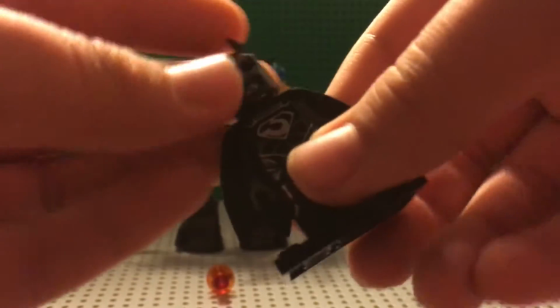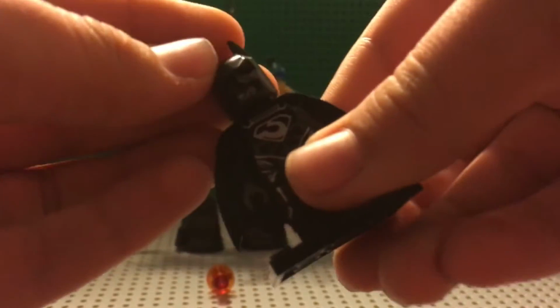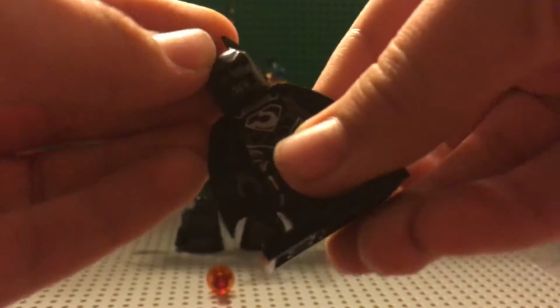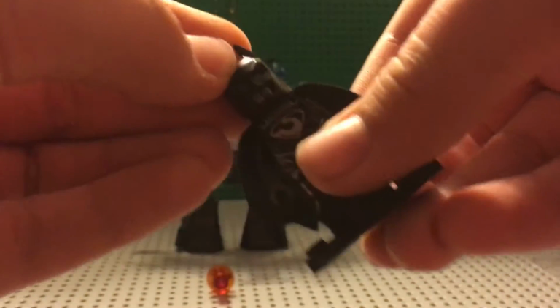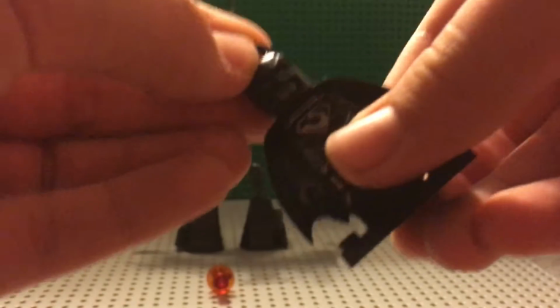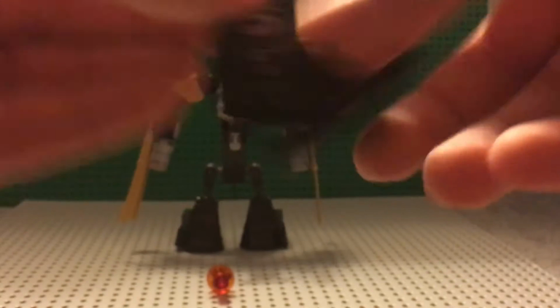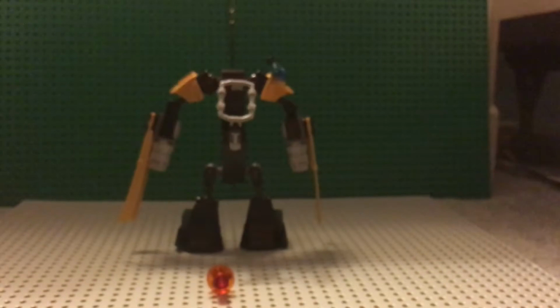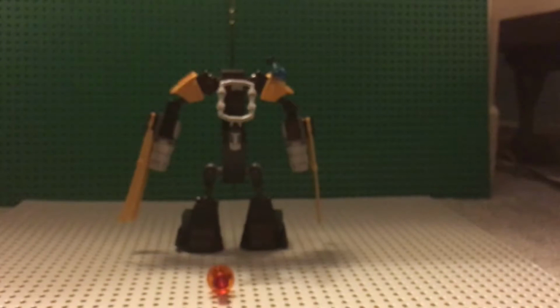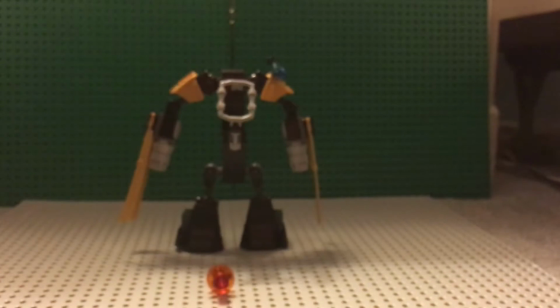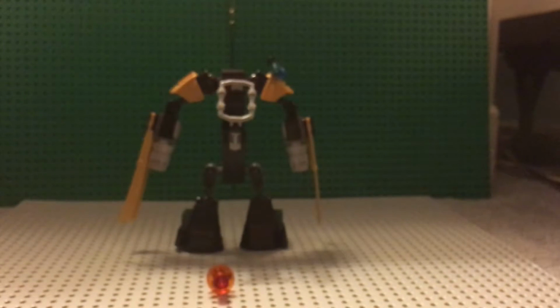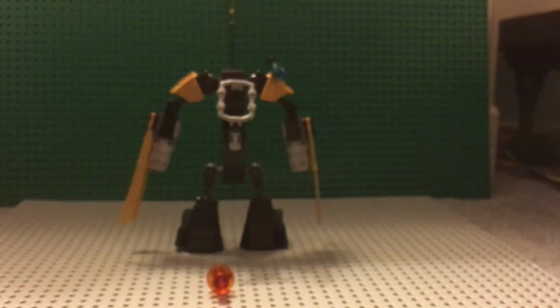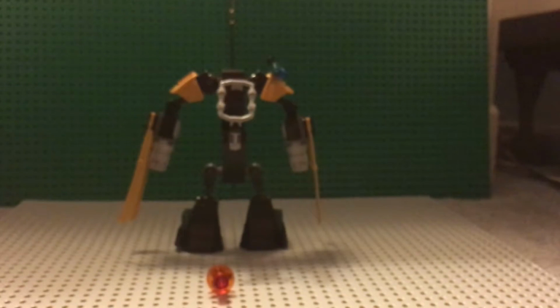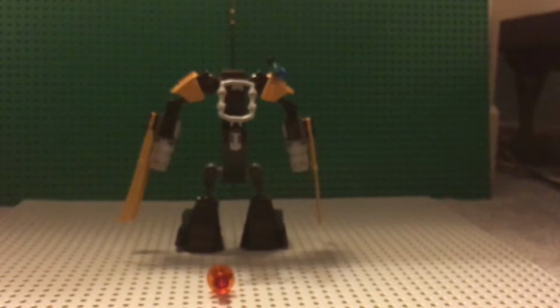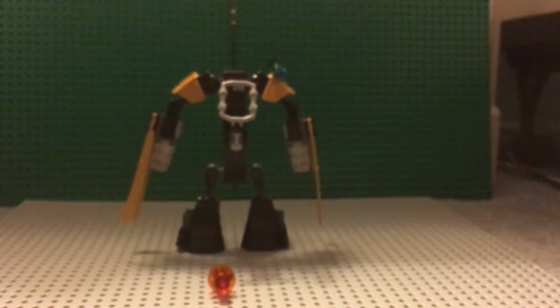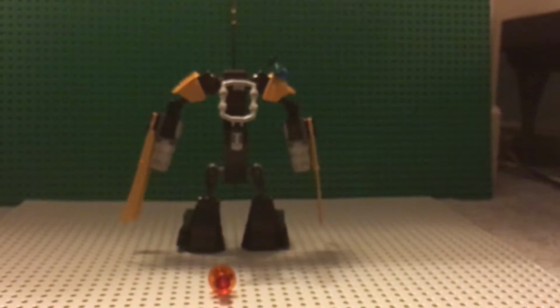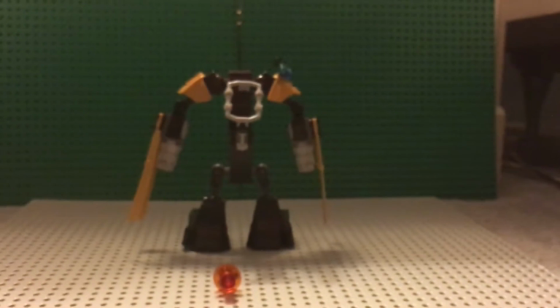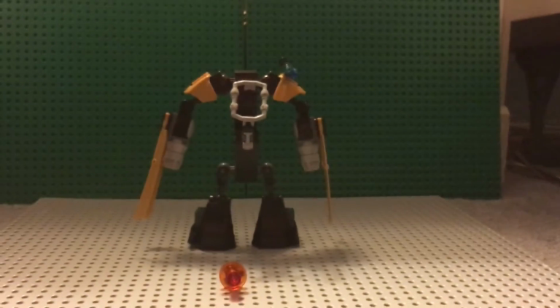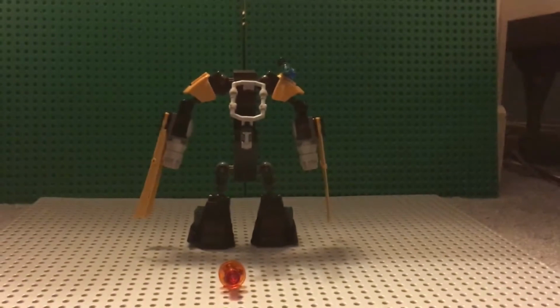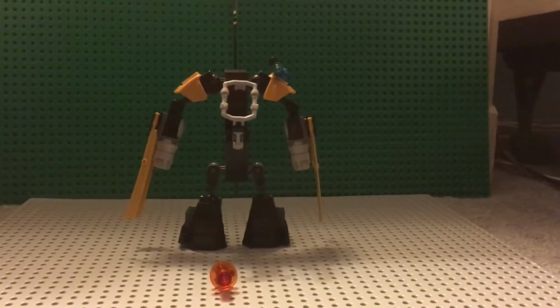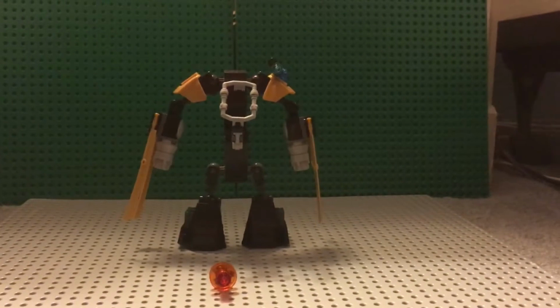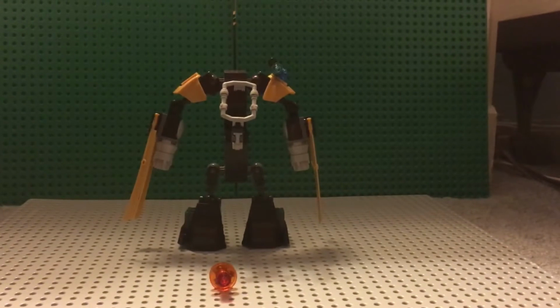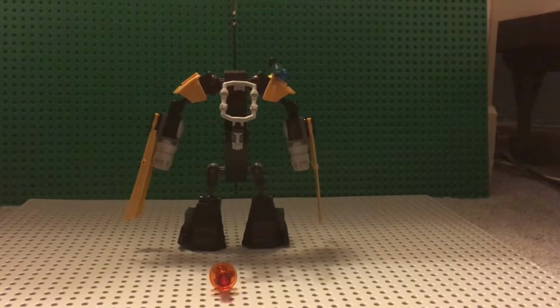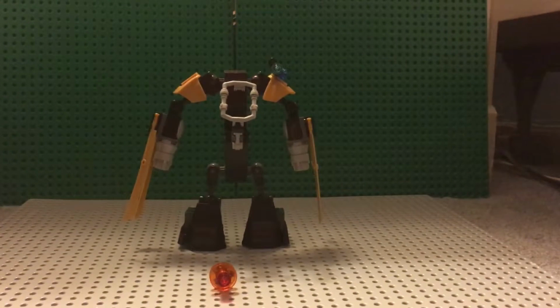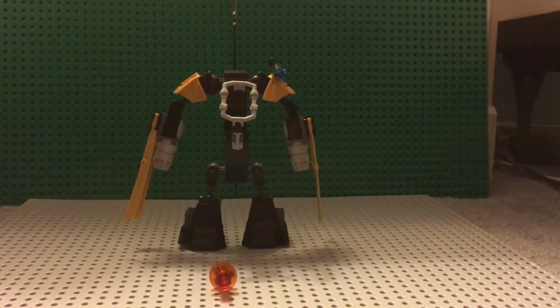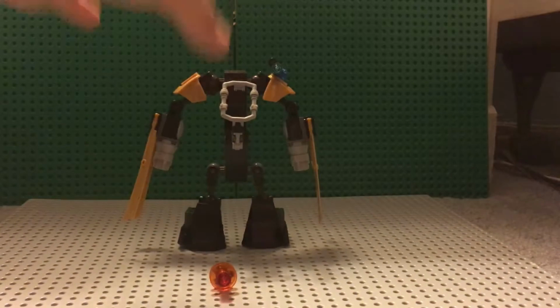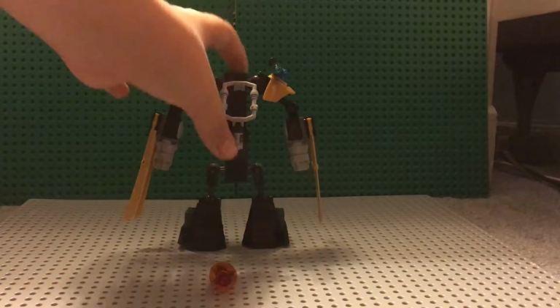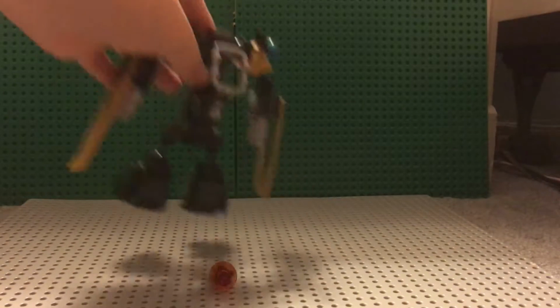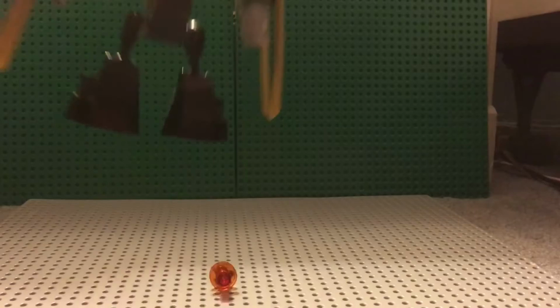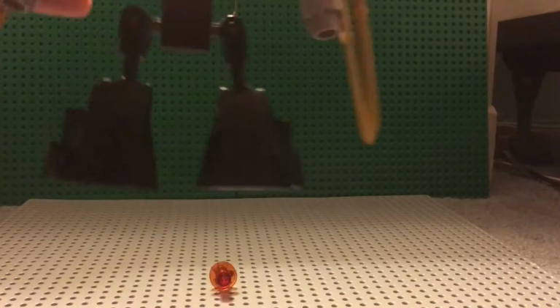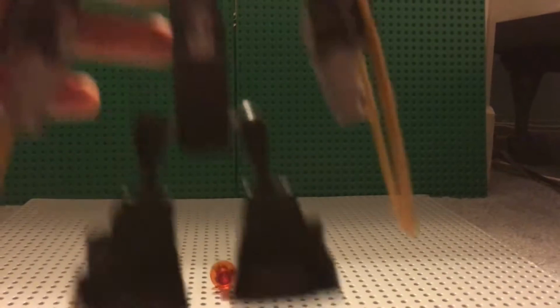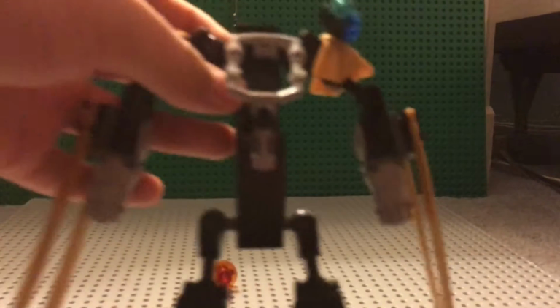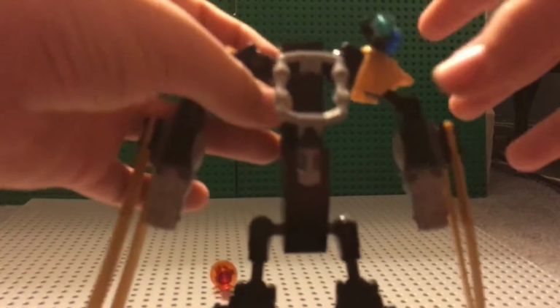Now let's go to the part that you guys have been waiting for — the mech. Yep, the mech. That's what we got here.